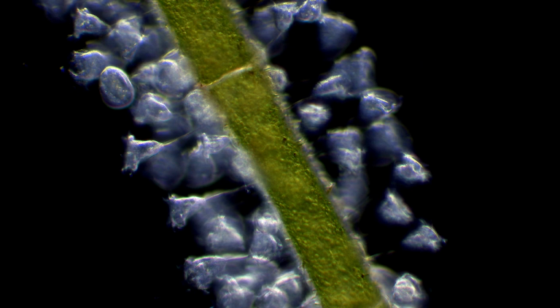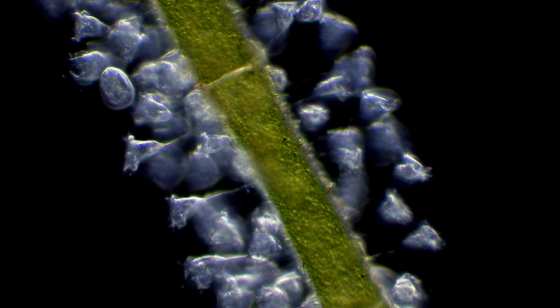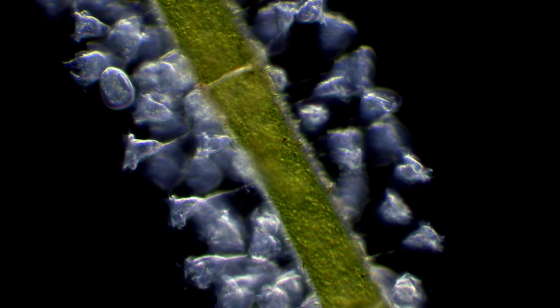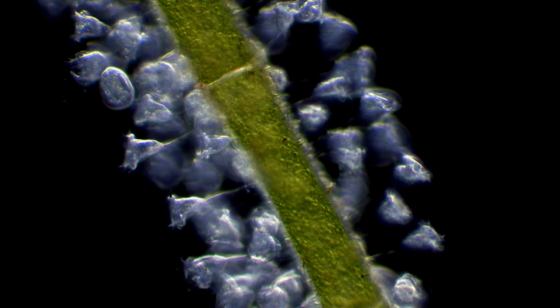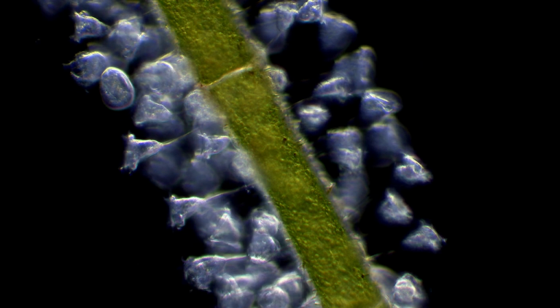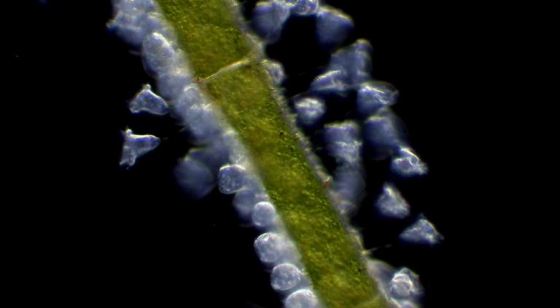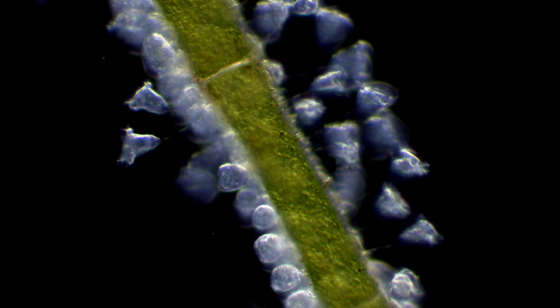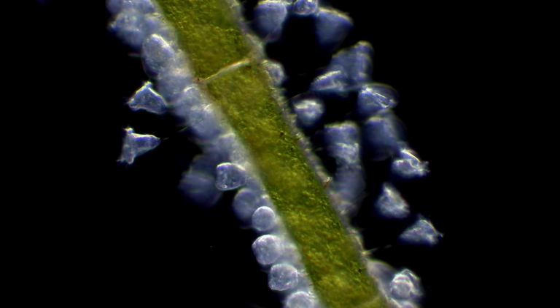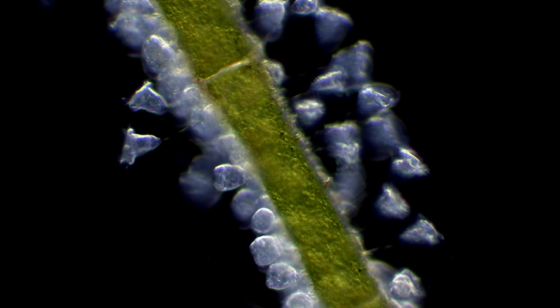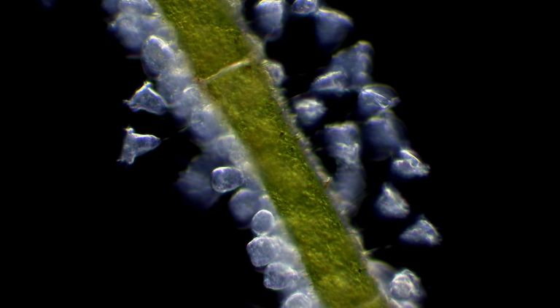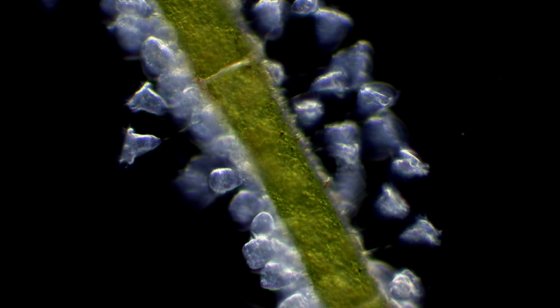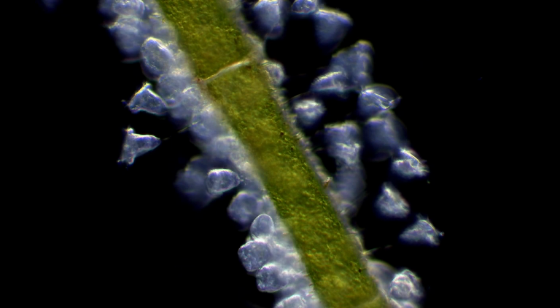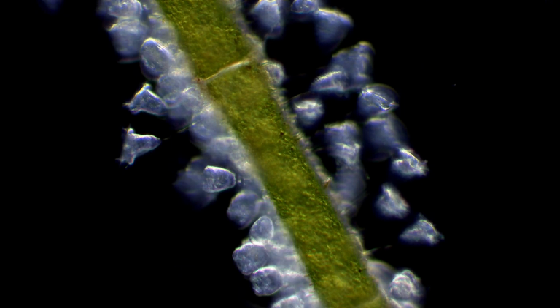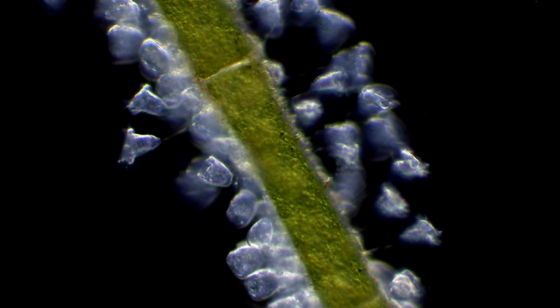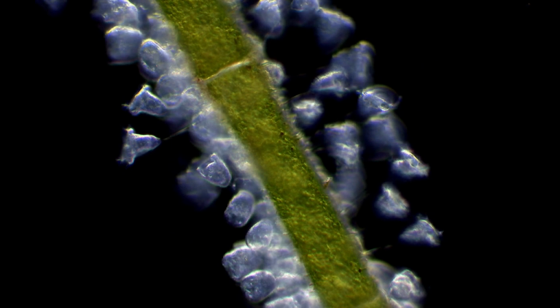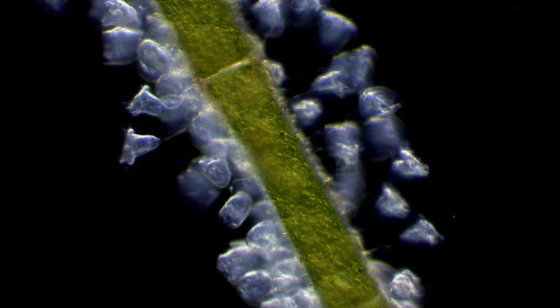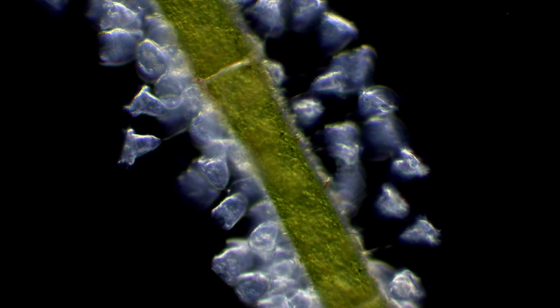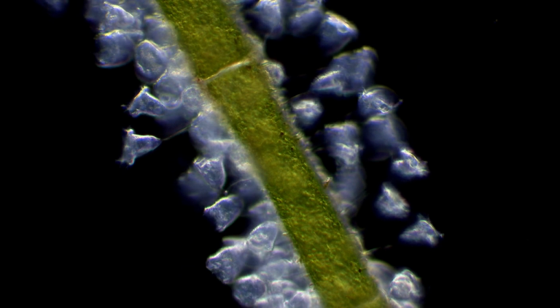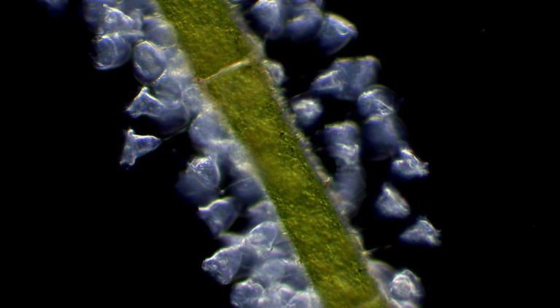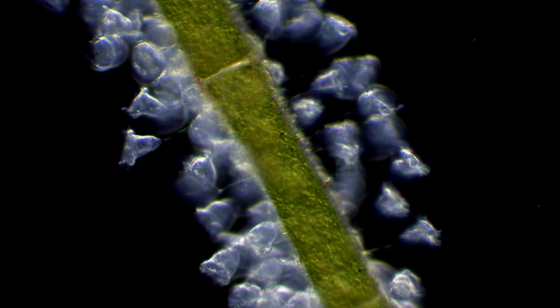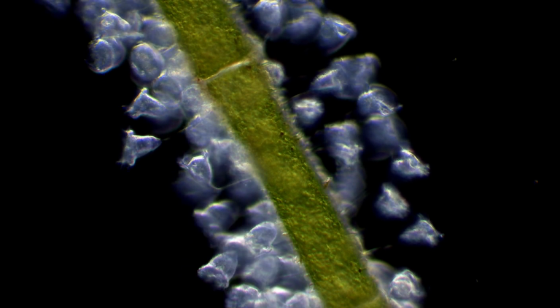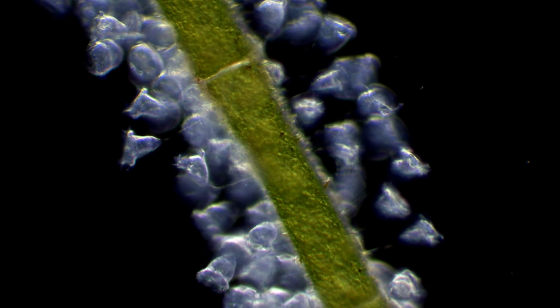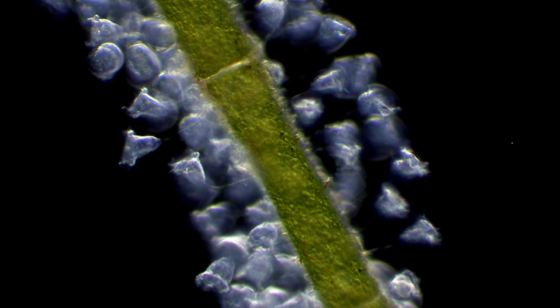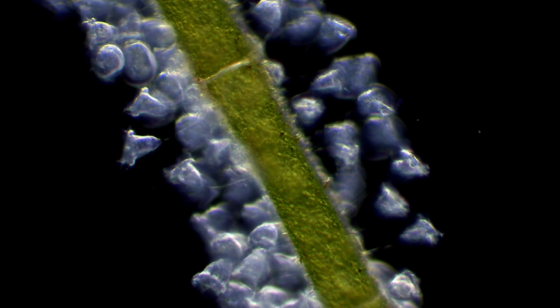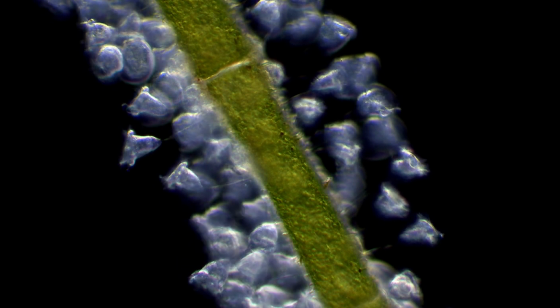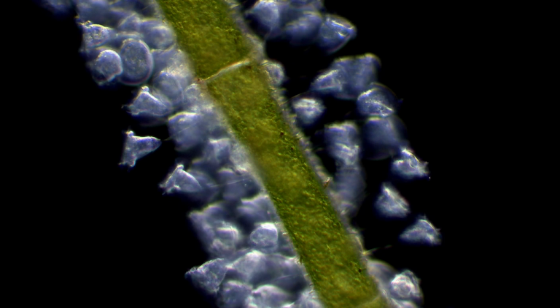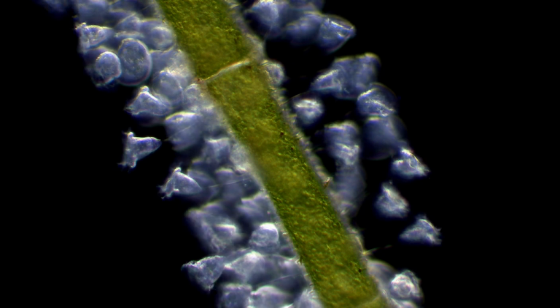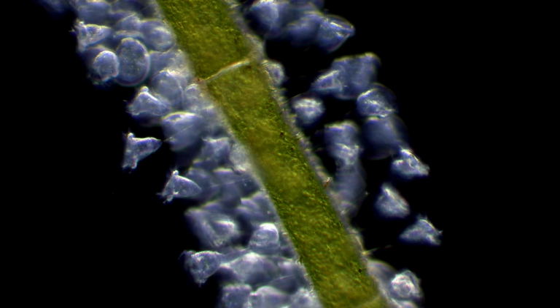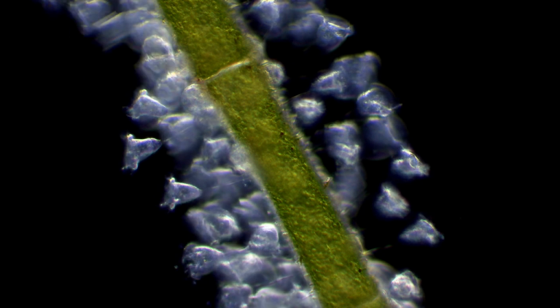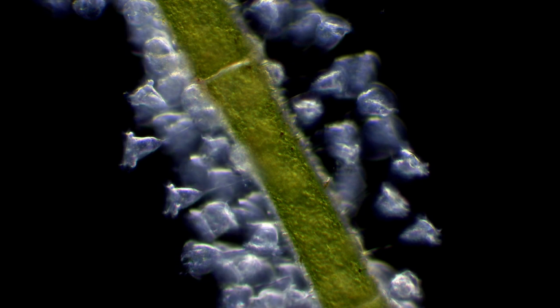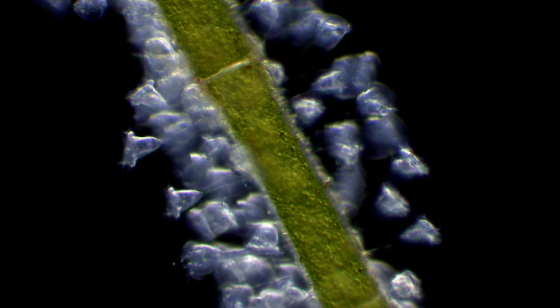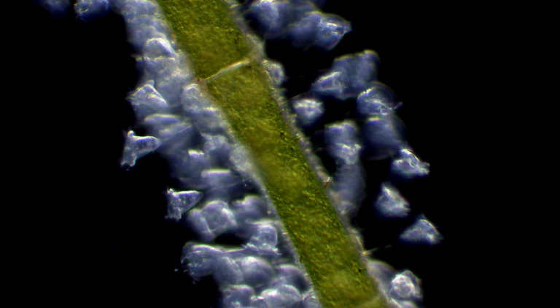These ones have latched on to a single strand of algae, with about the same thickness as a strand of a human hair.